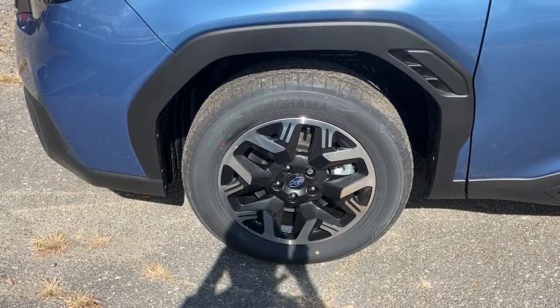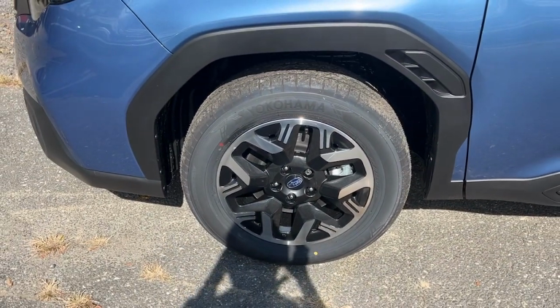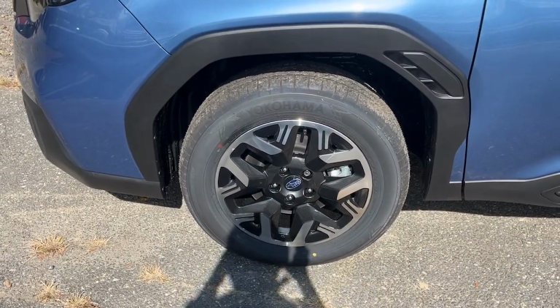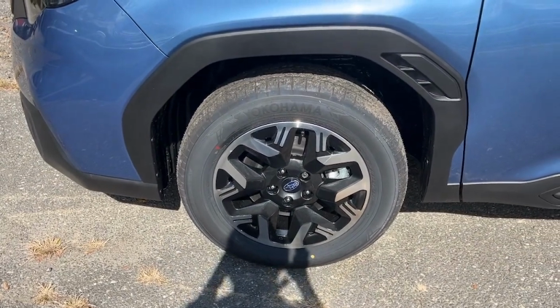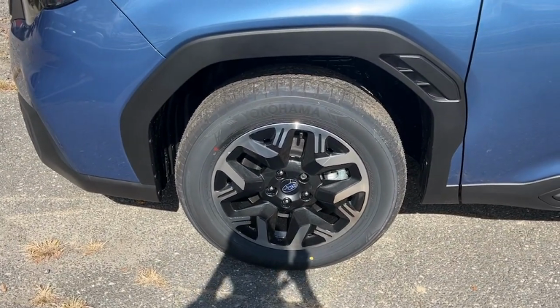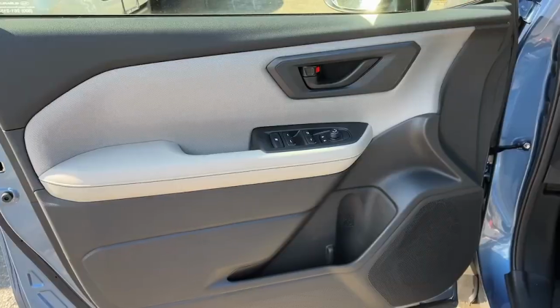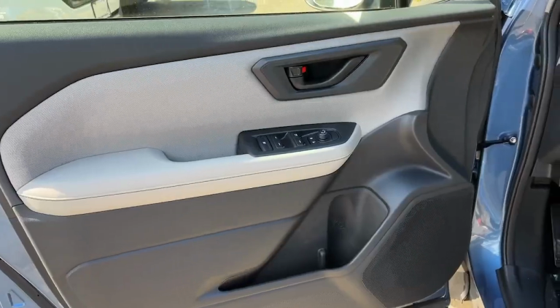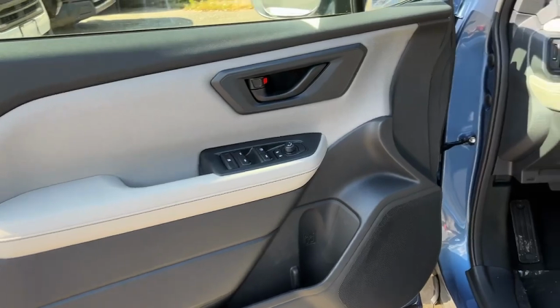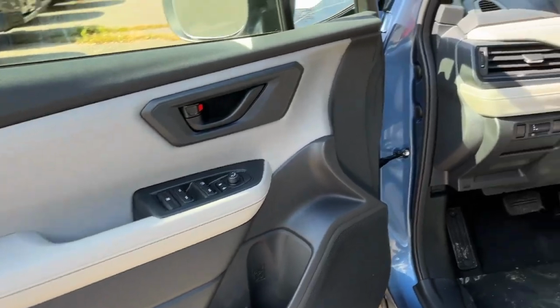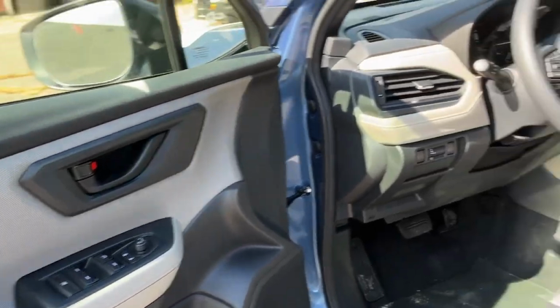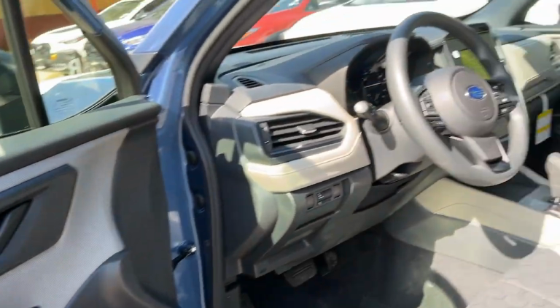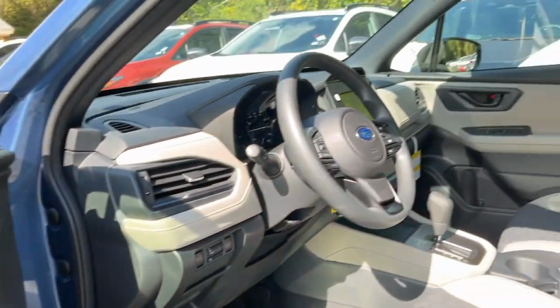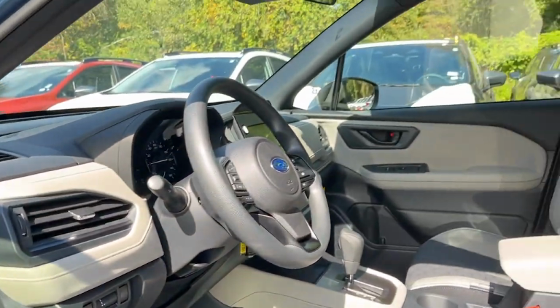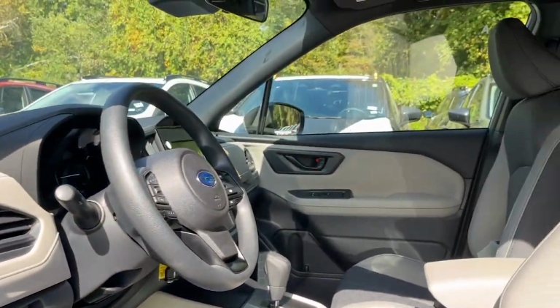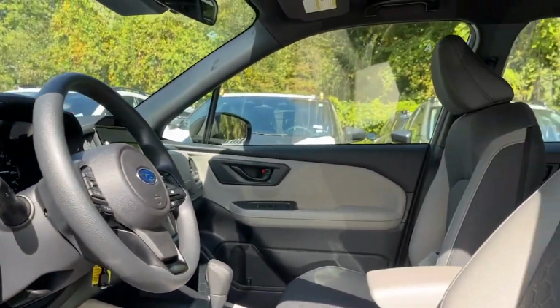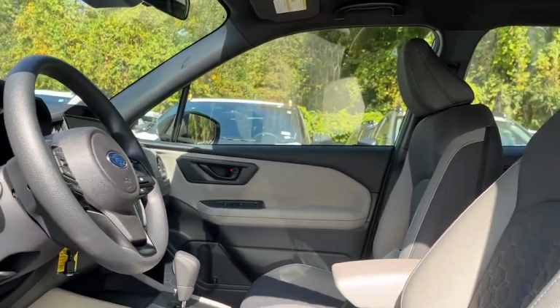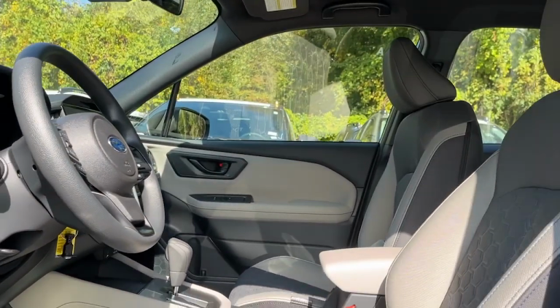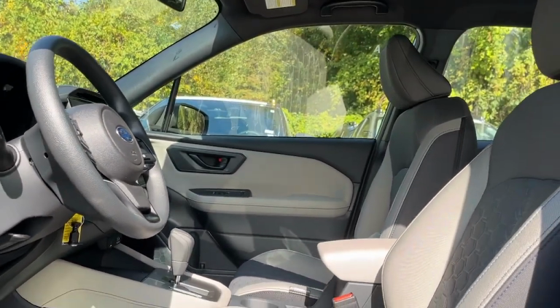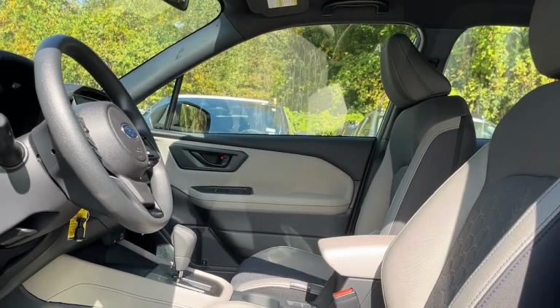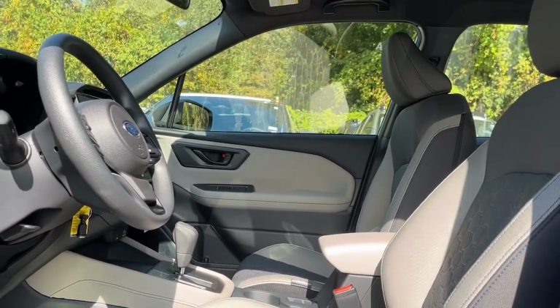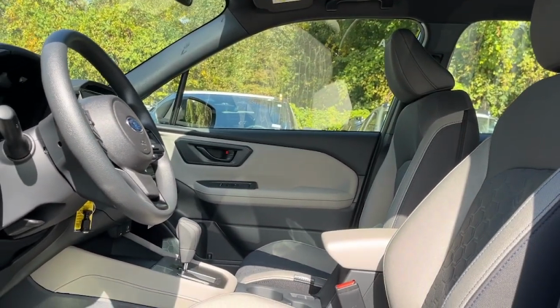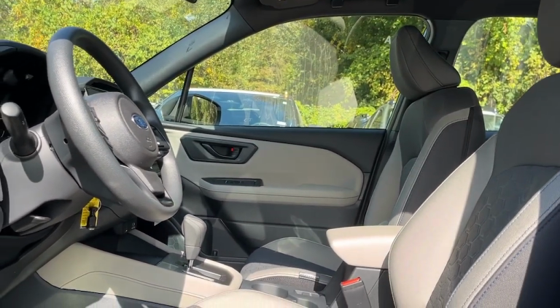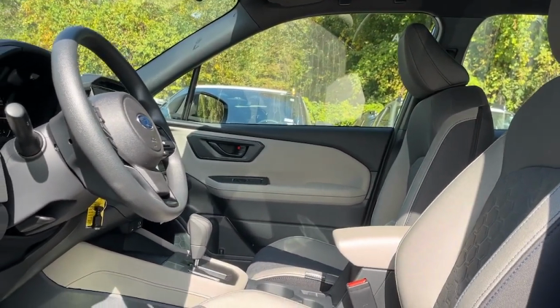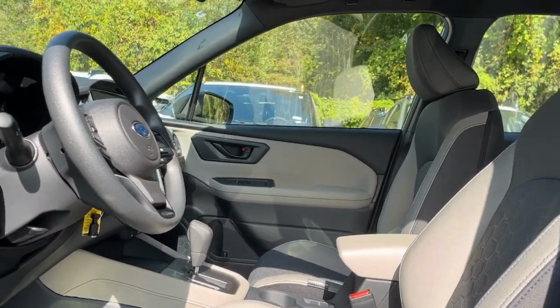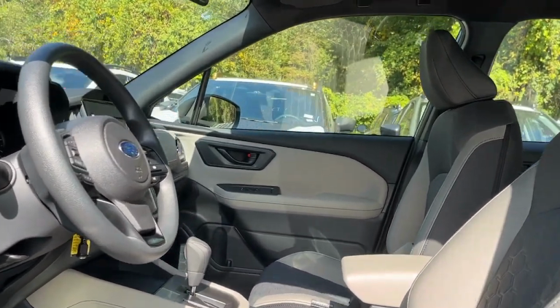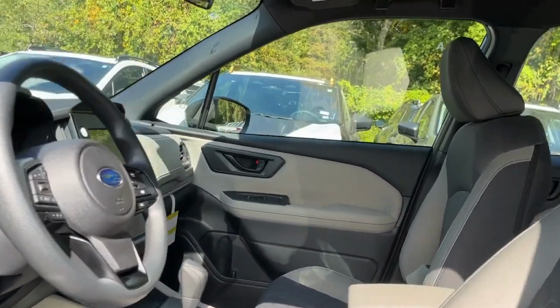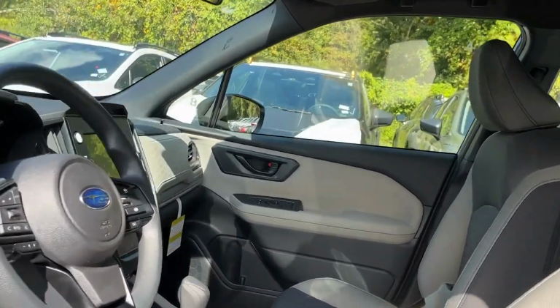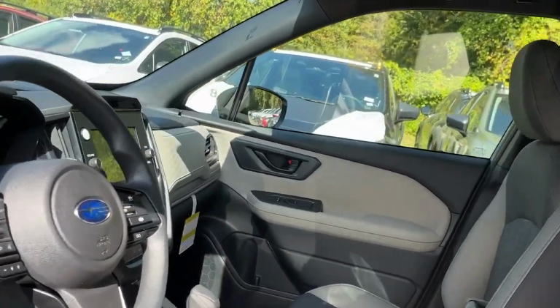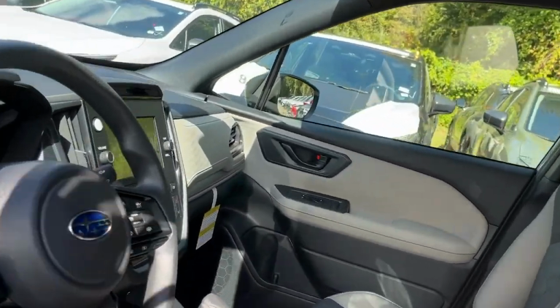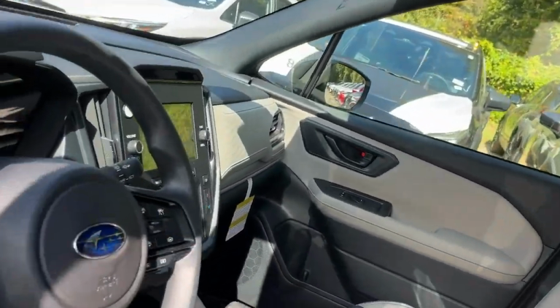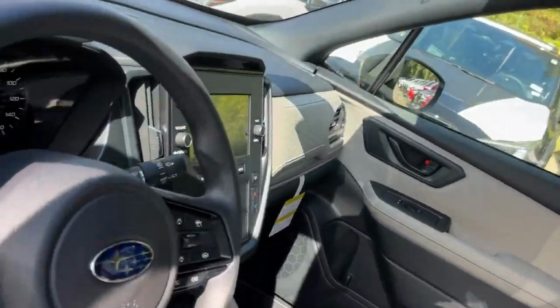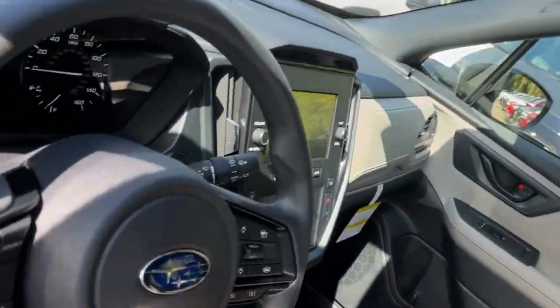These are just some of the great options this vehicle comes with: aluminum wheels, floor mats.